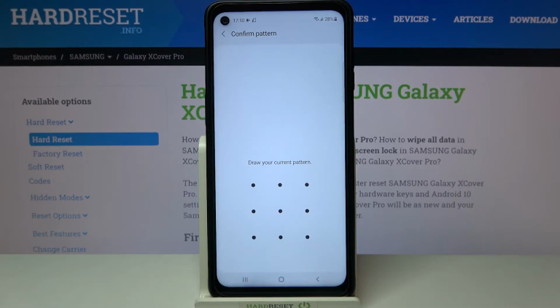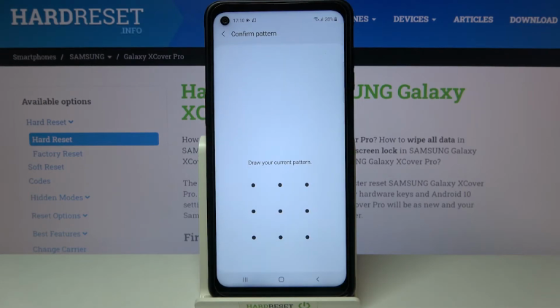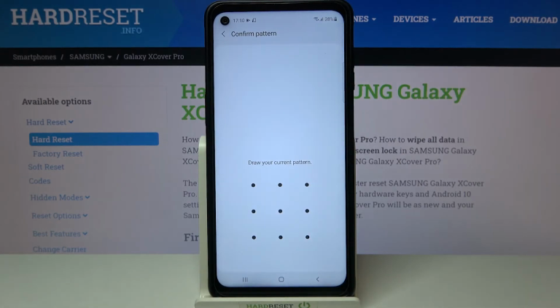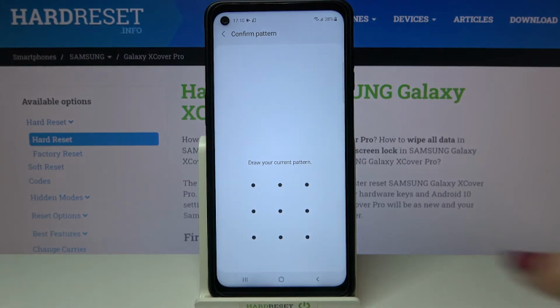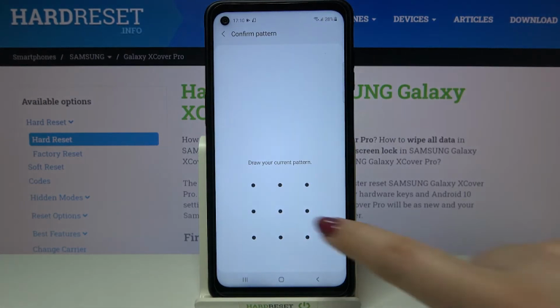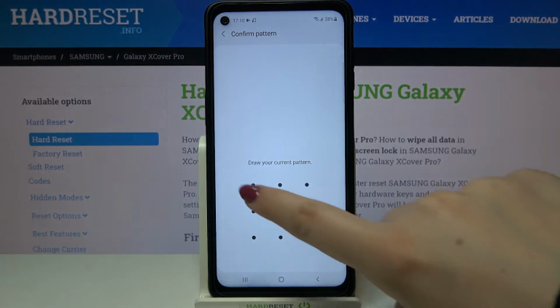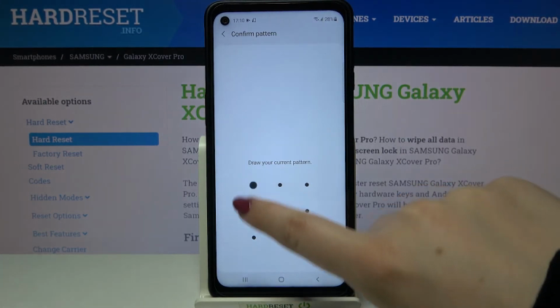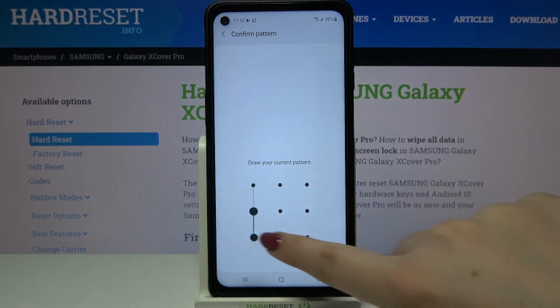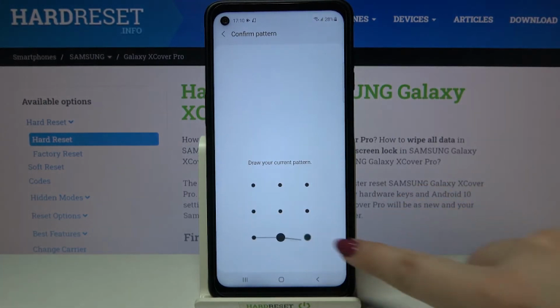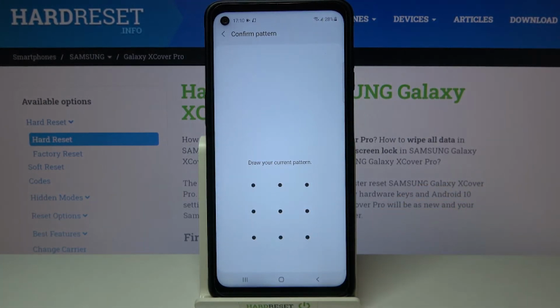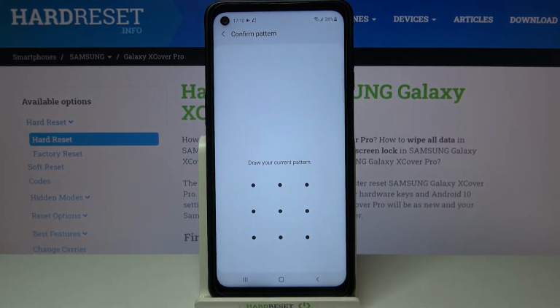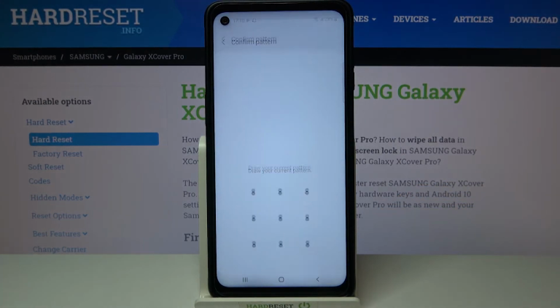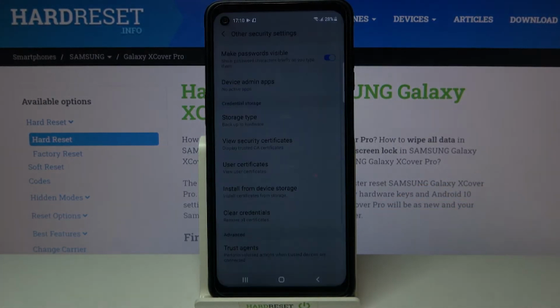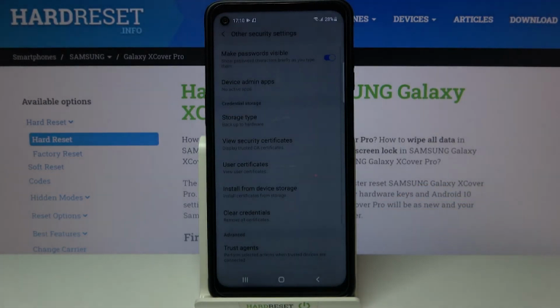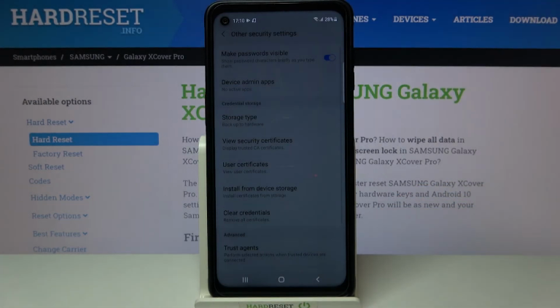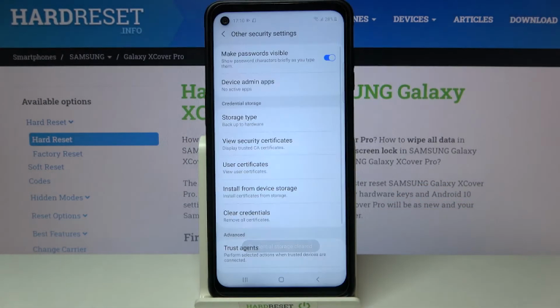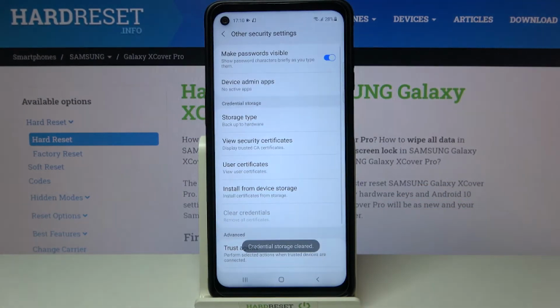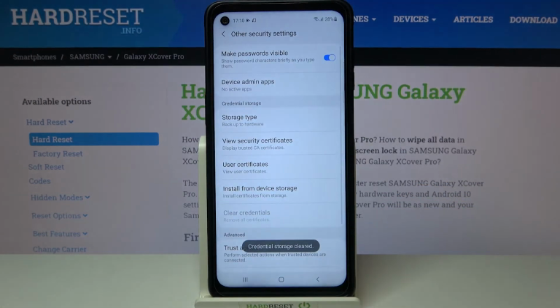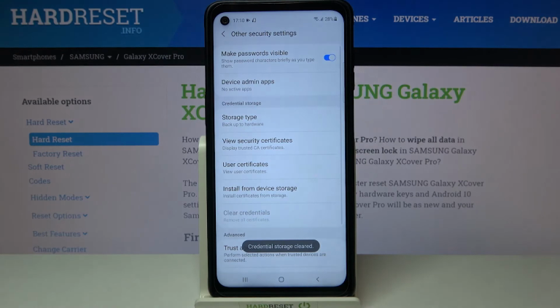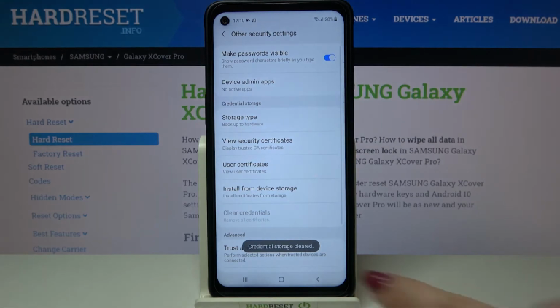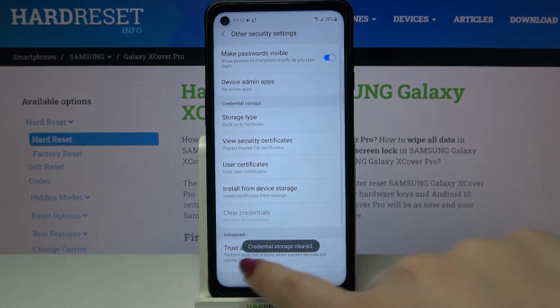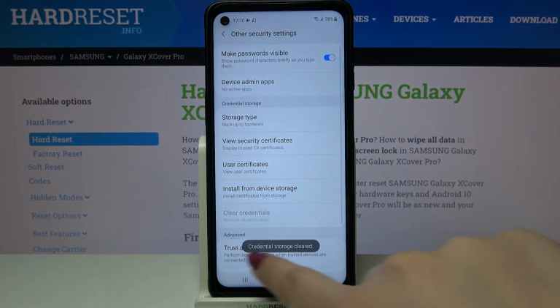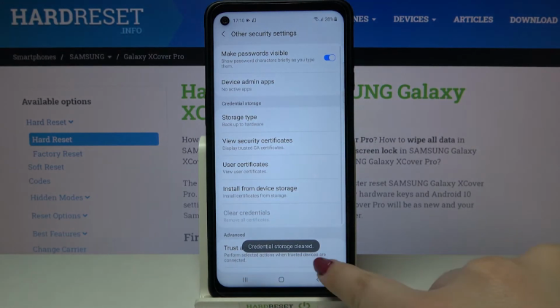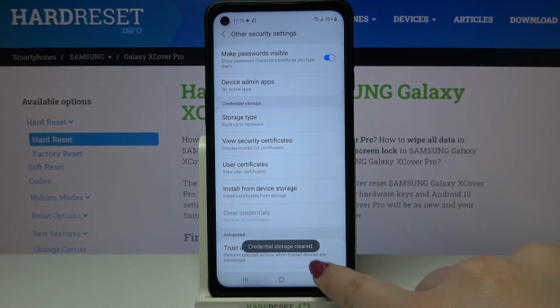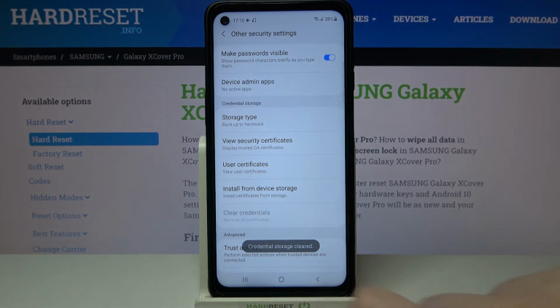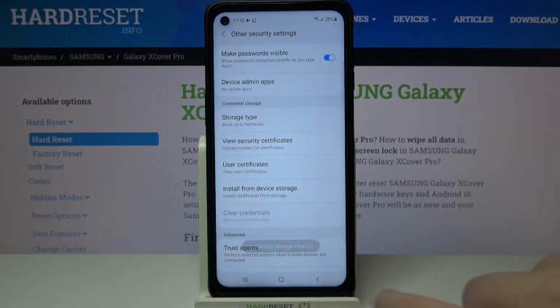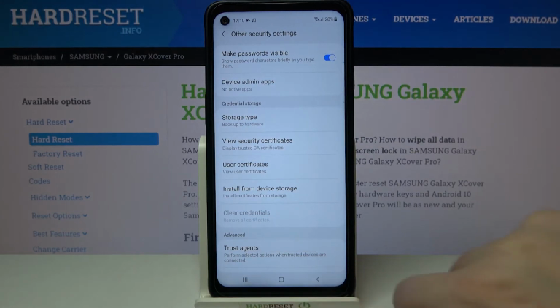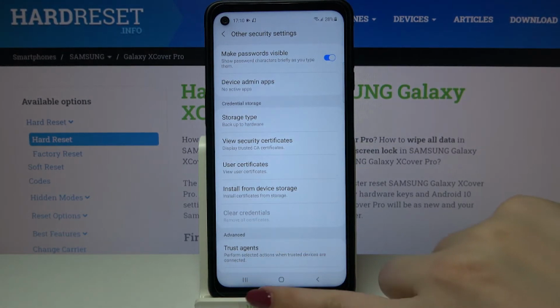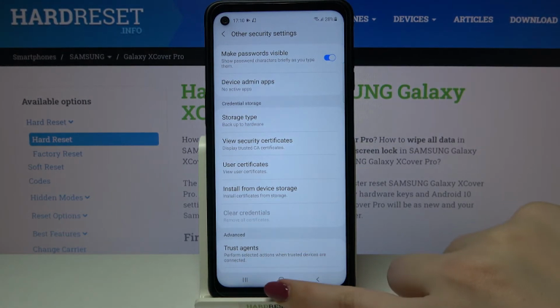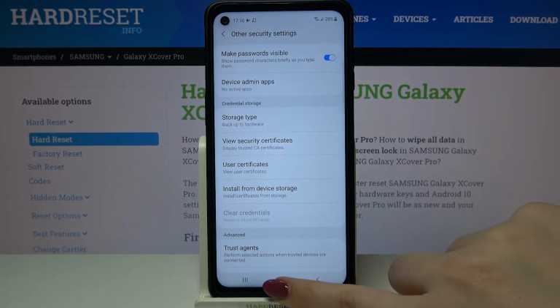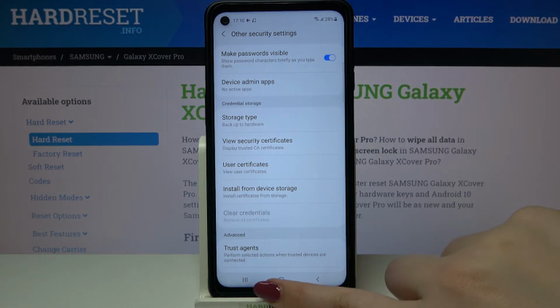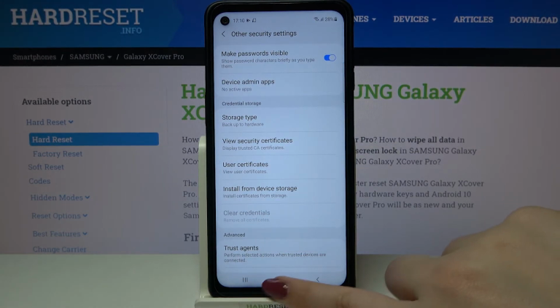If you've got a pattern or a PIN then enter it to confirm the whole step and as you can see the credential storage has been erased successfully.